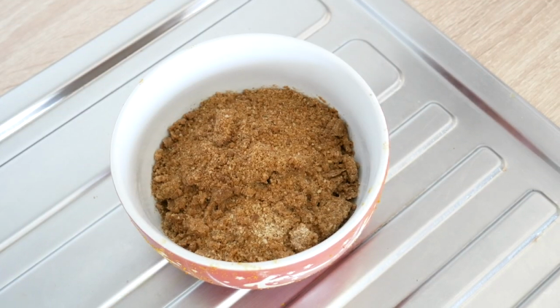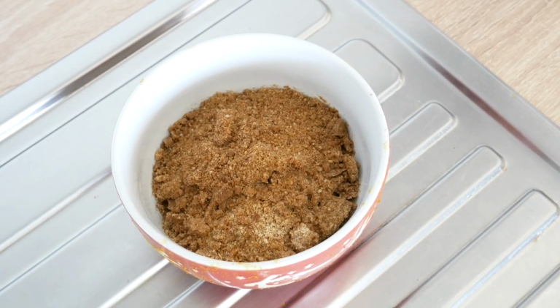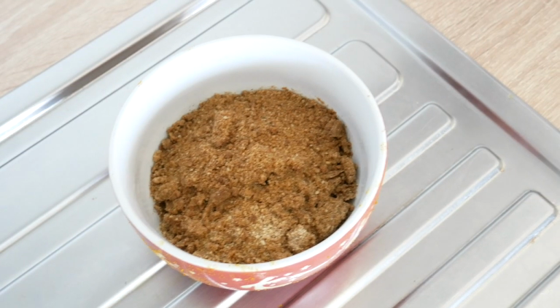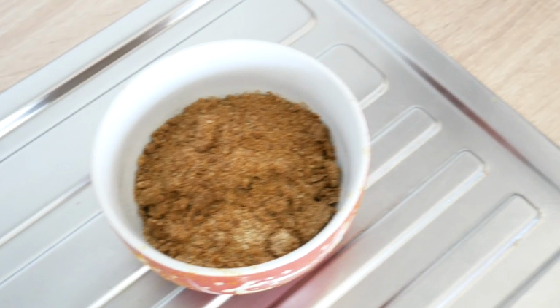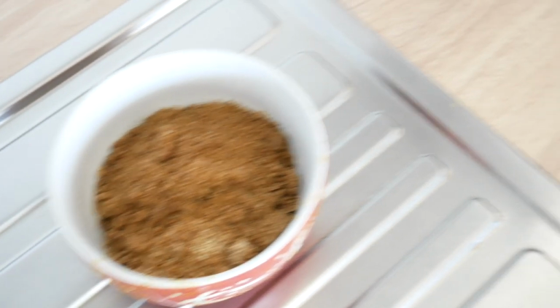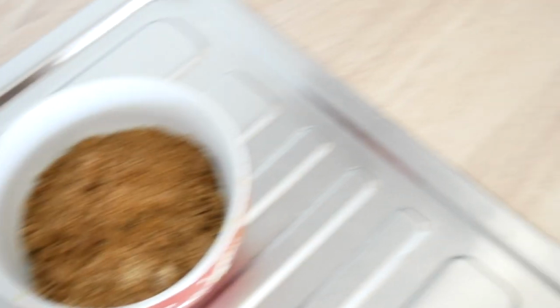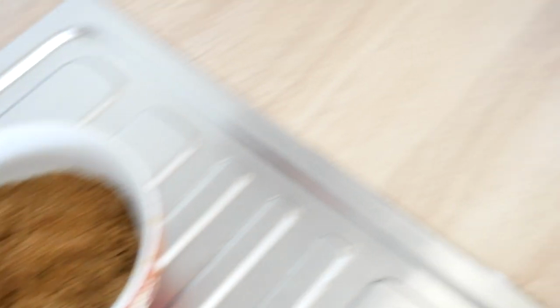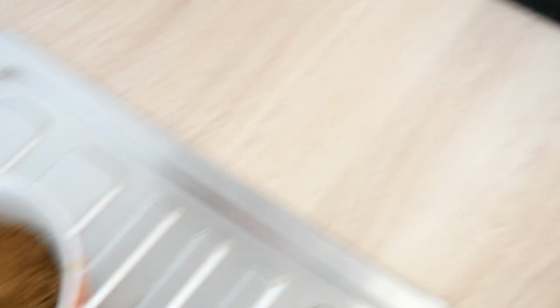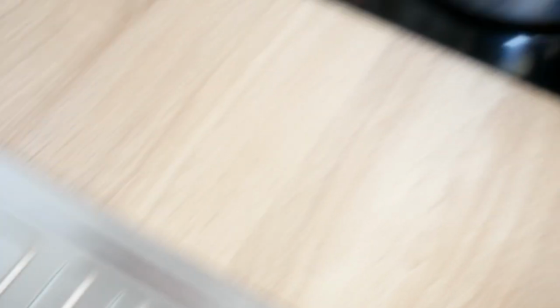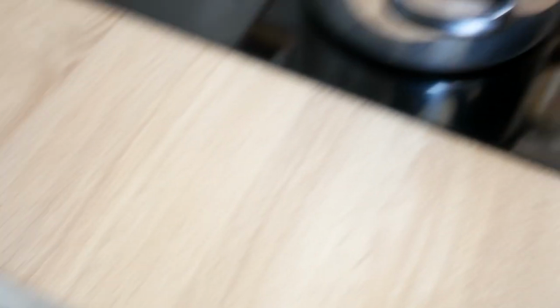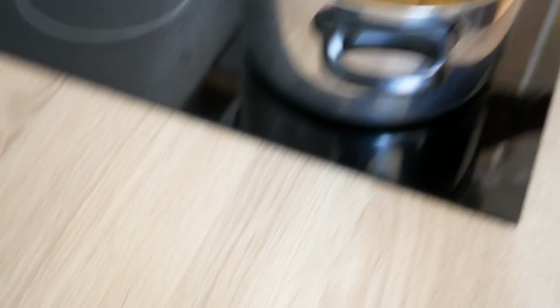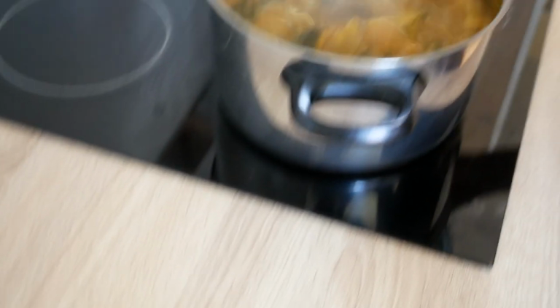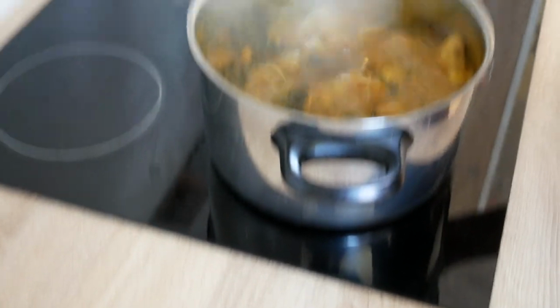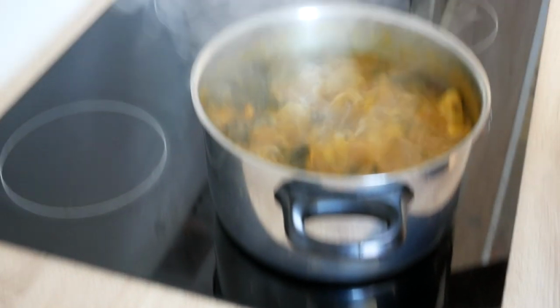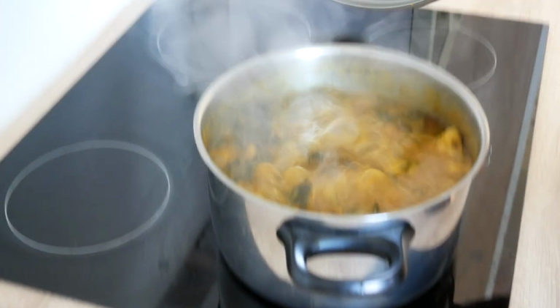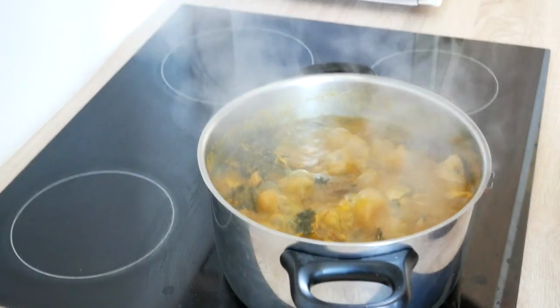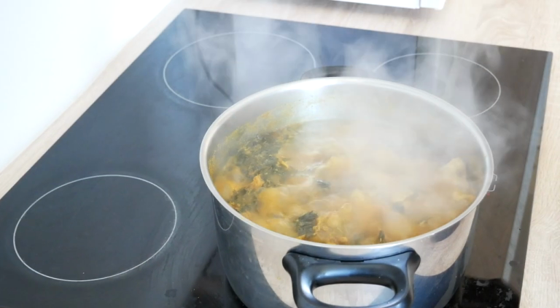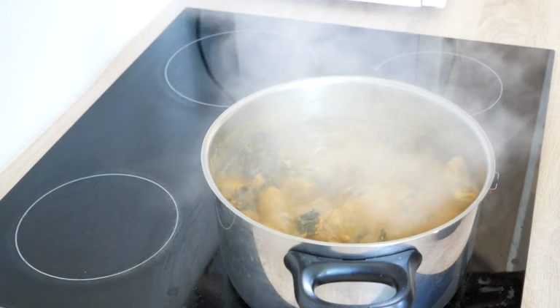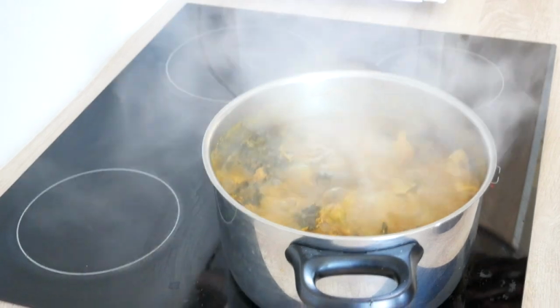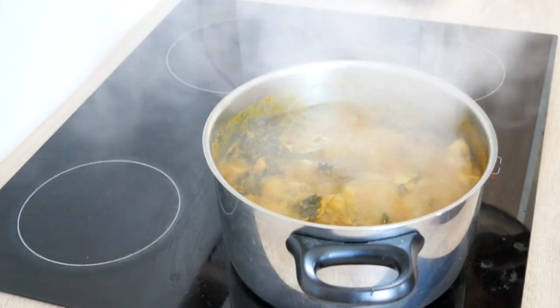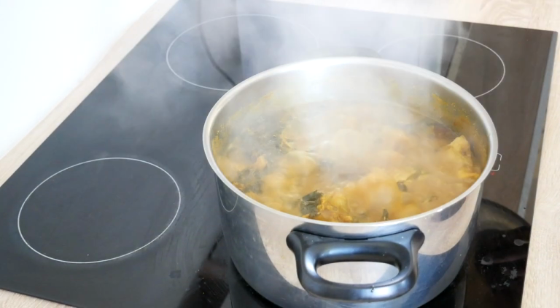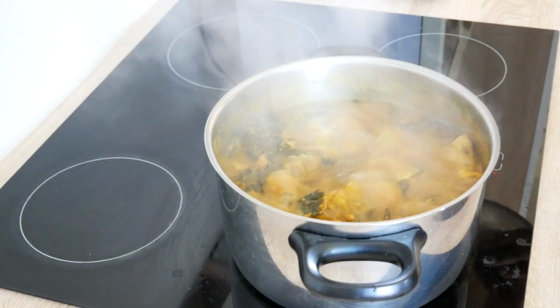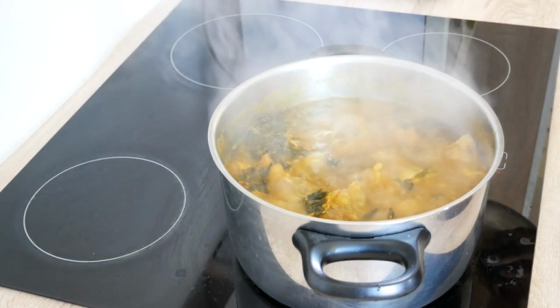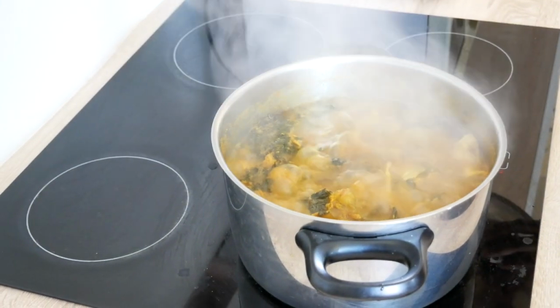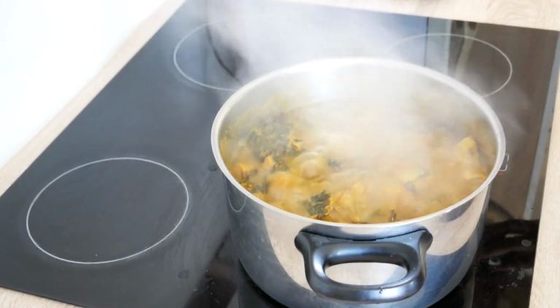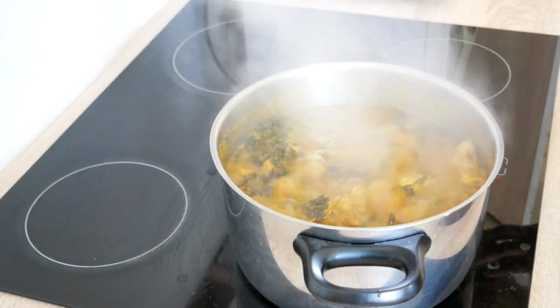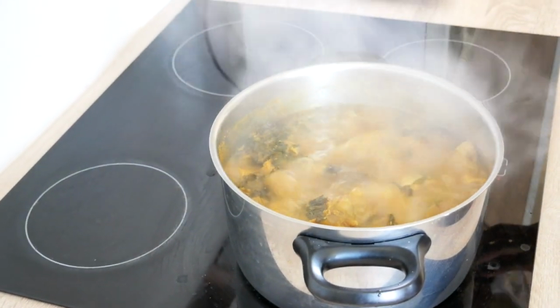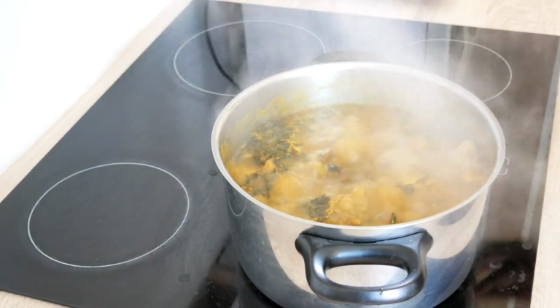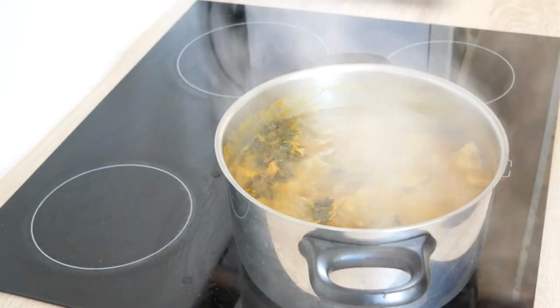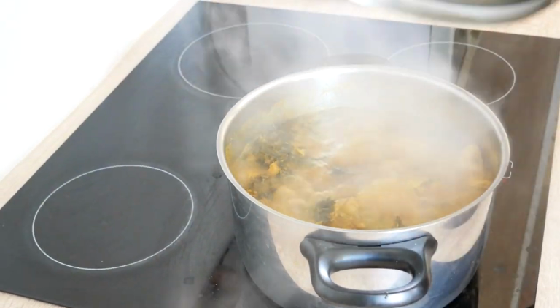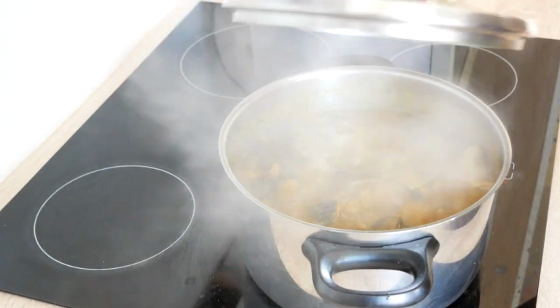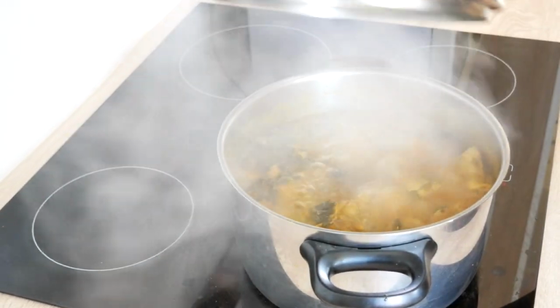I removed it from the pot and you can see it's bubbling and boiling.